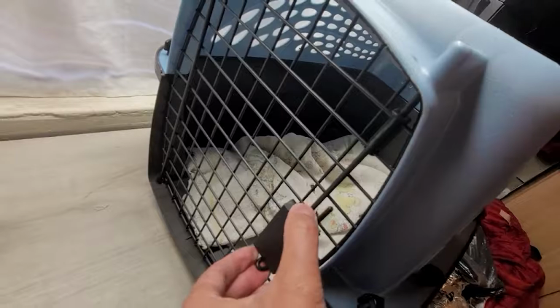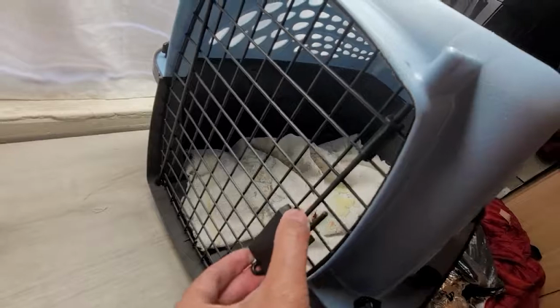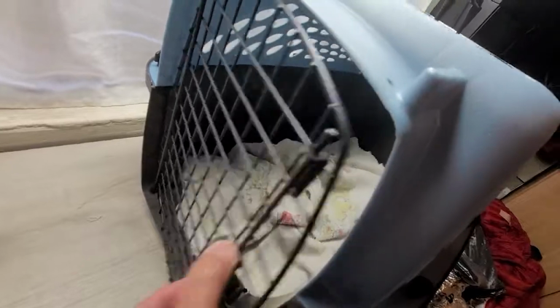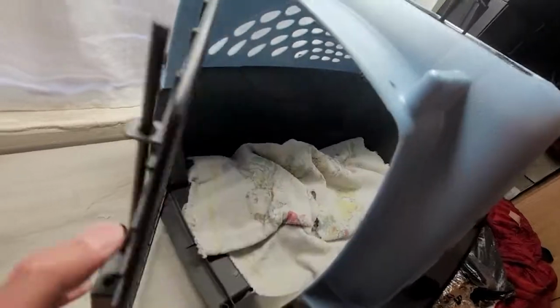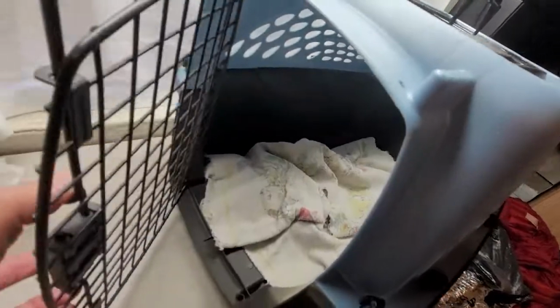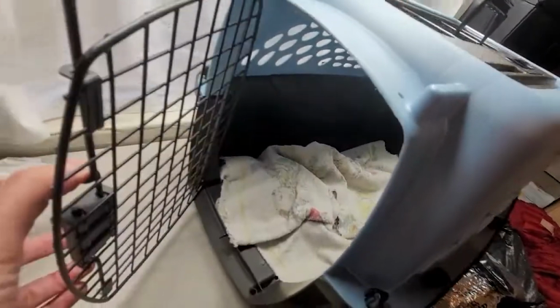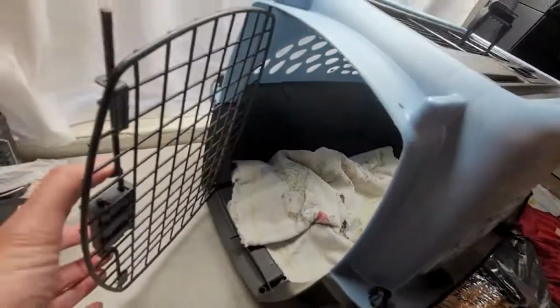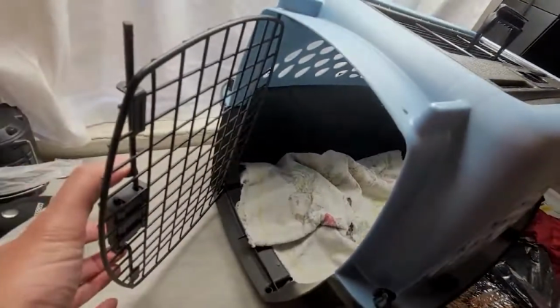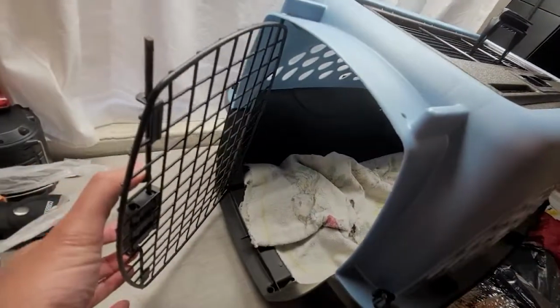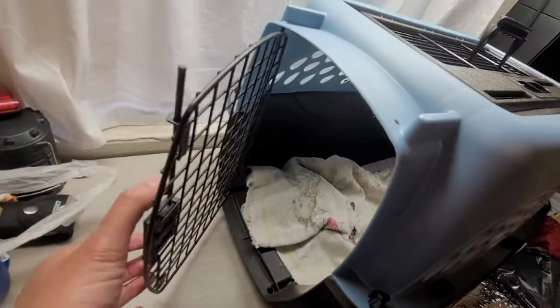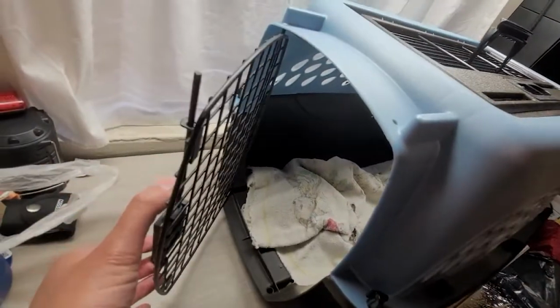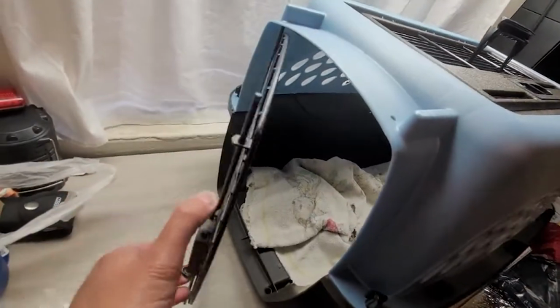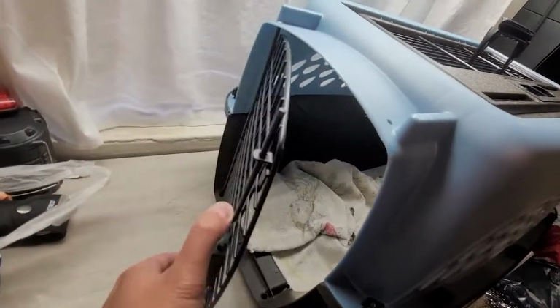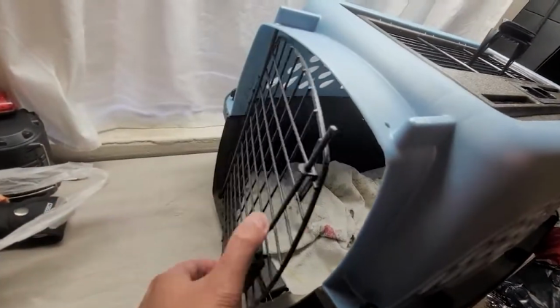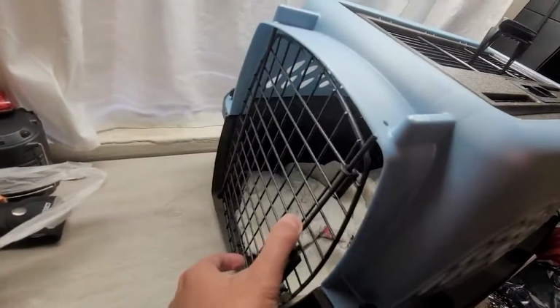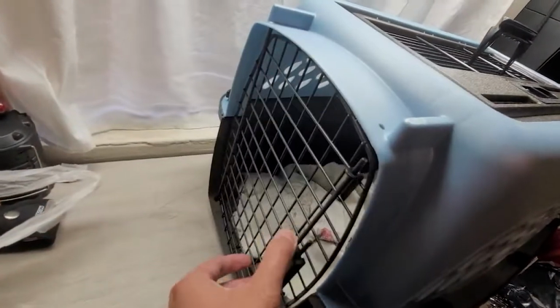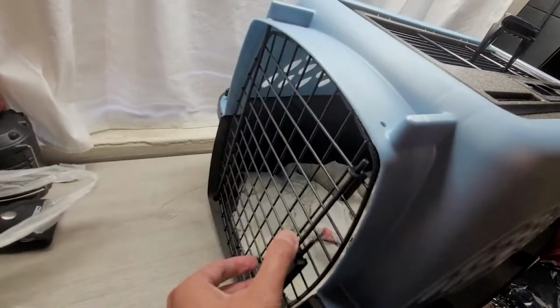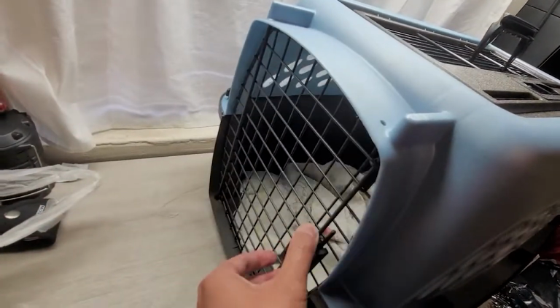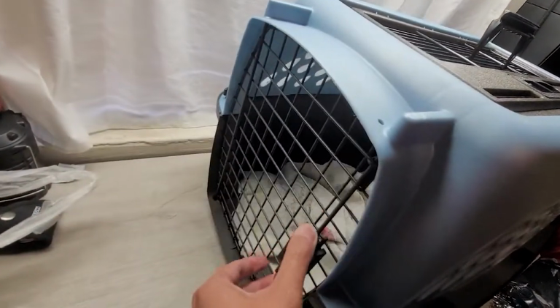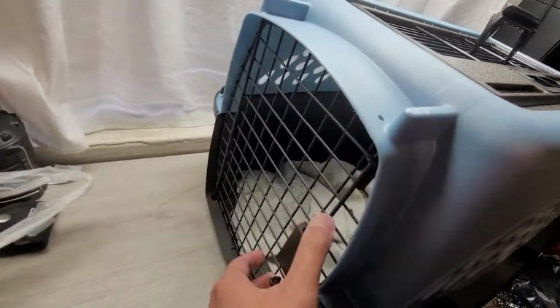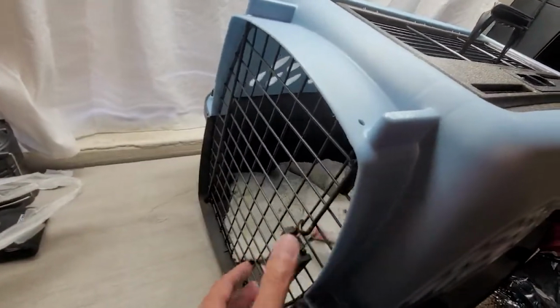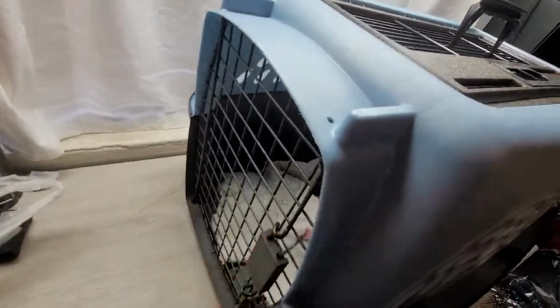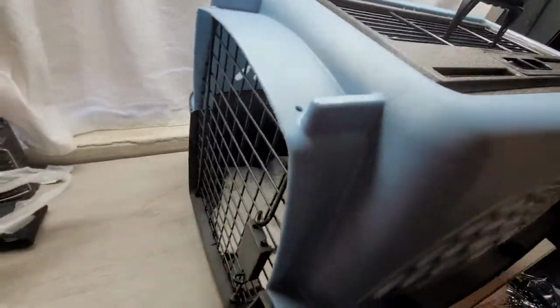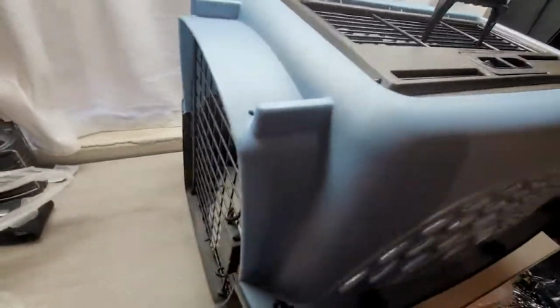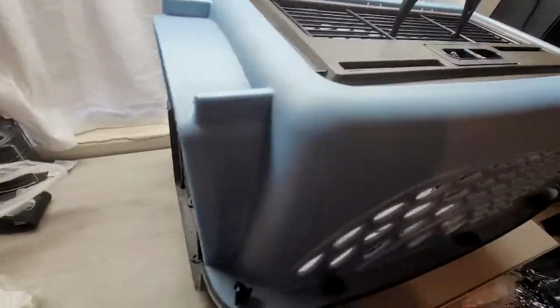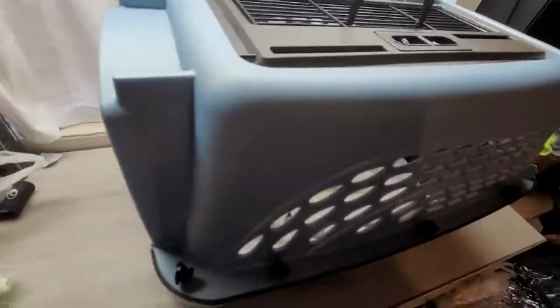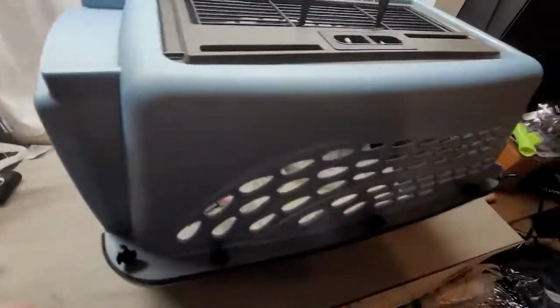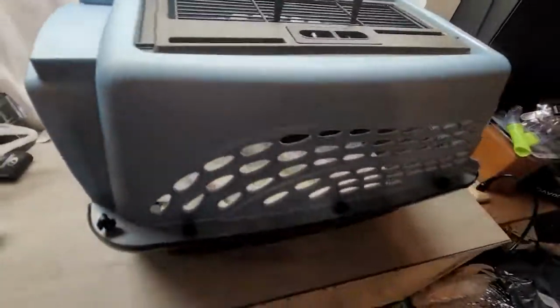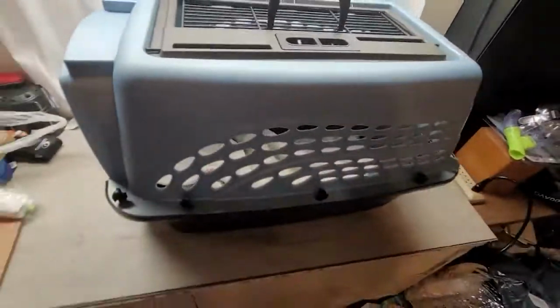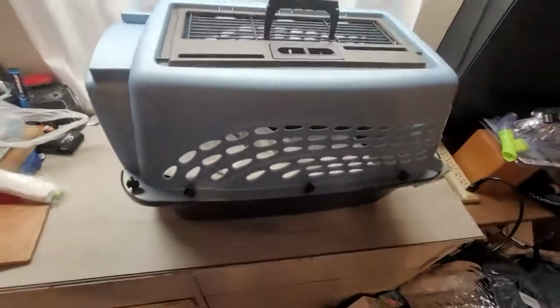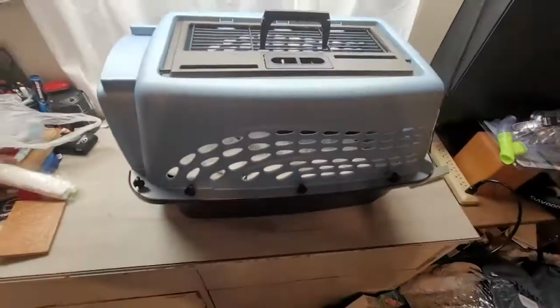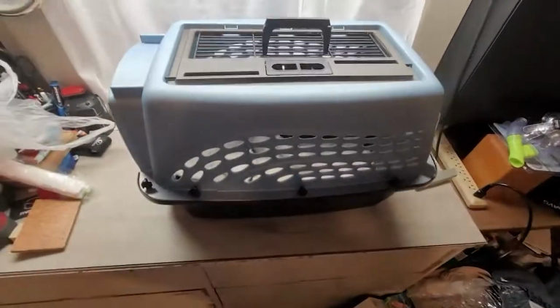Hey guys, it's Sonia and Debbie. We're going to do a long-term review of our Petmate two-door carrier.